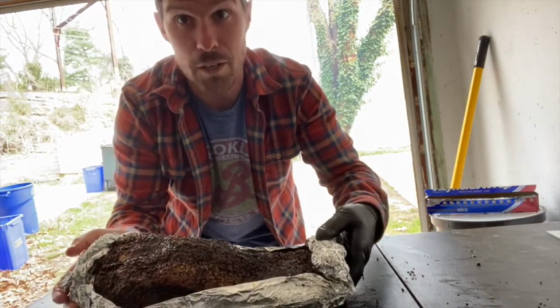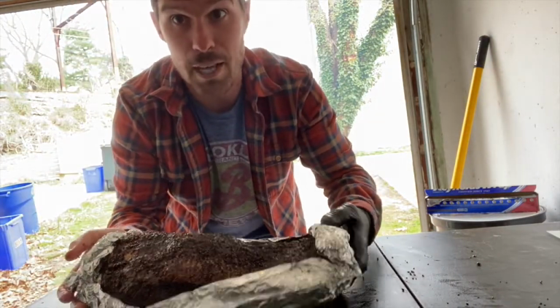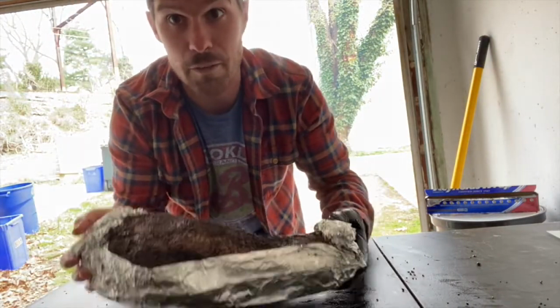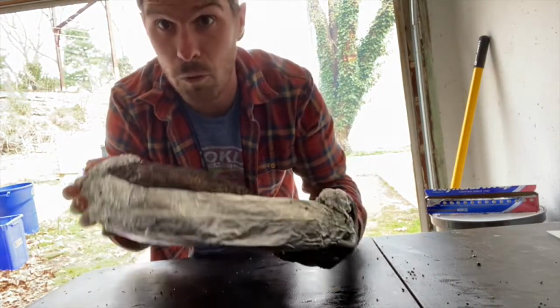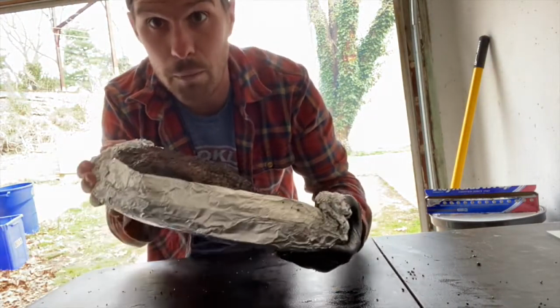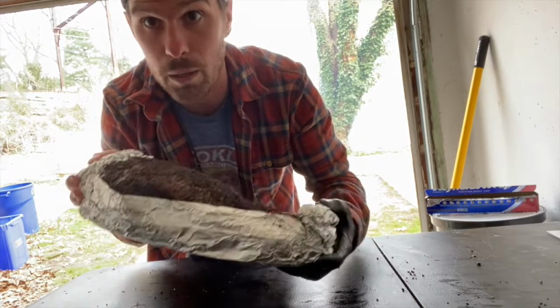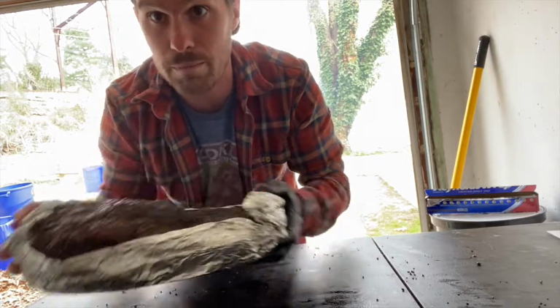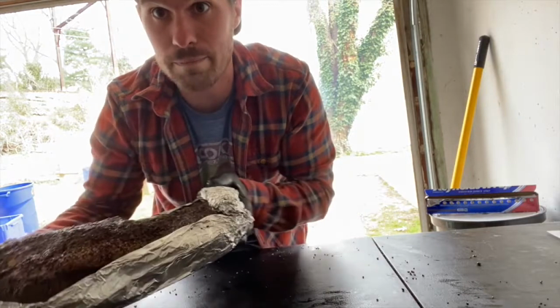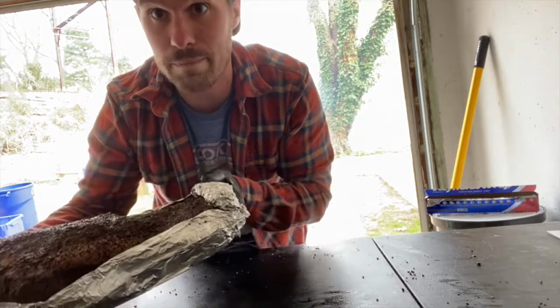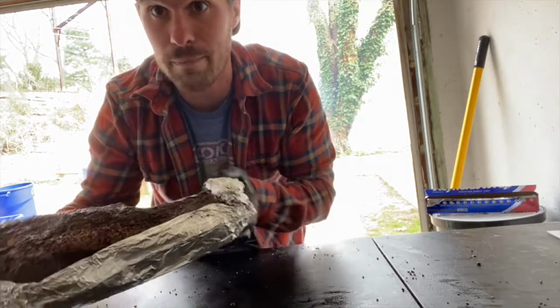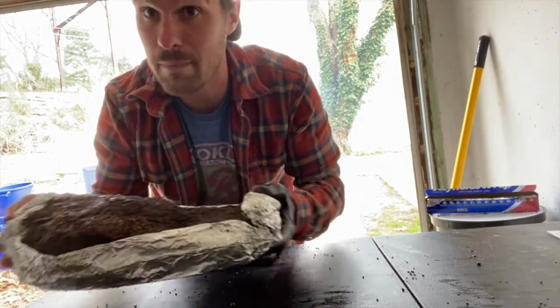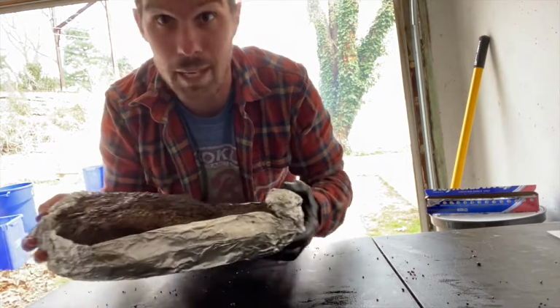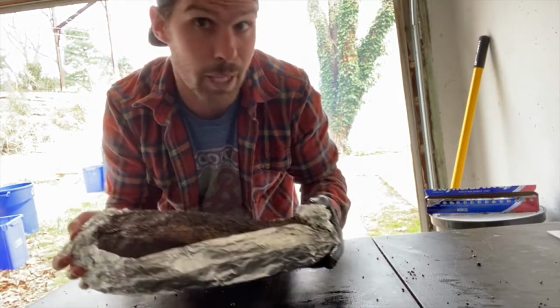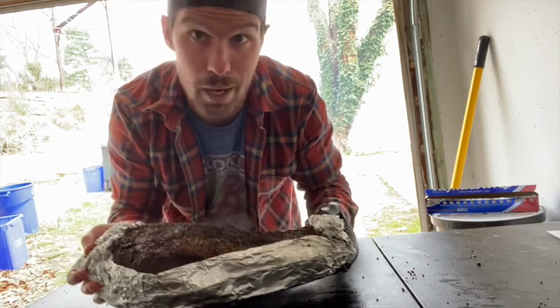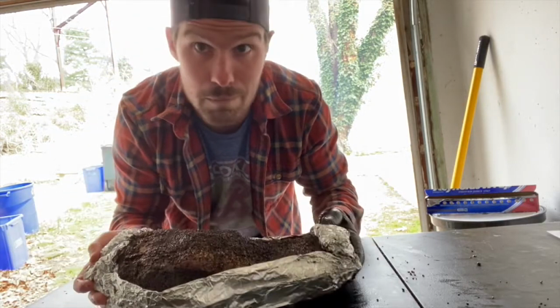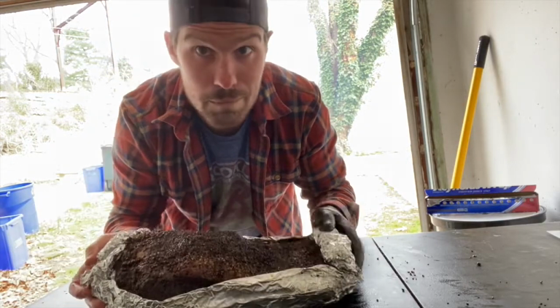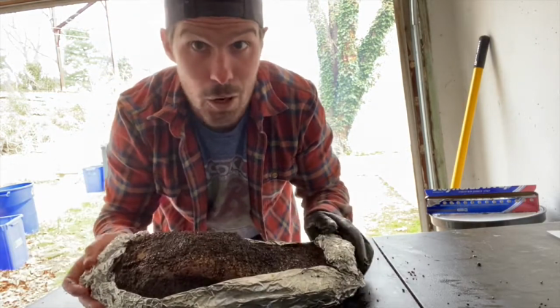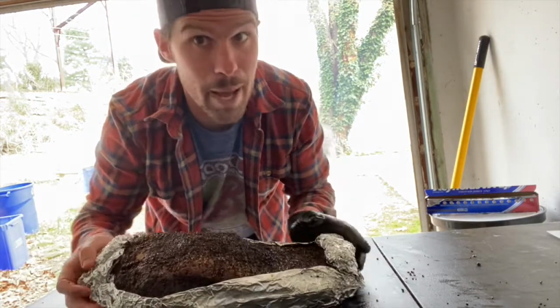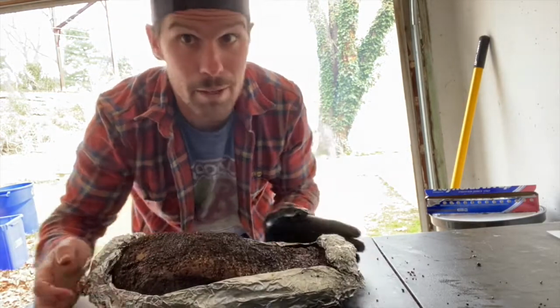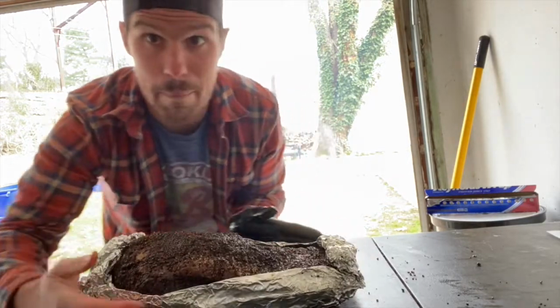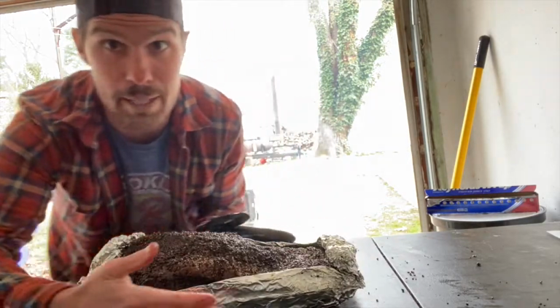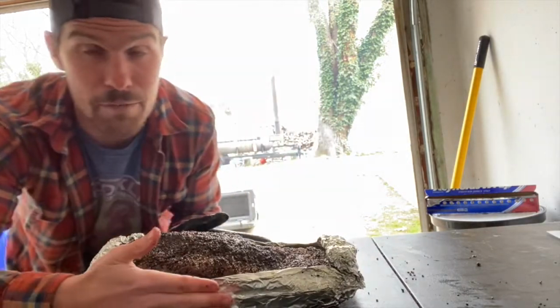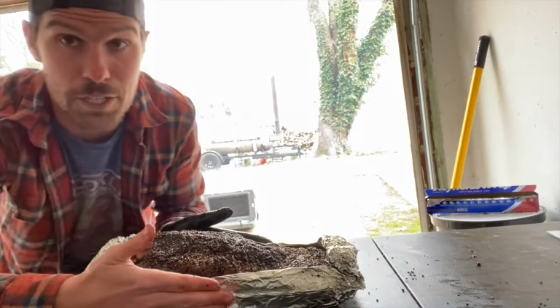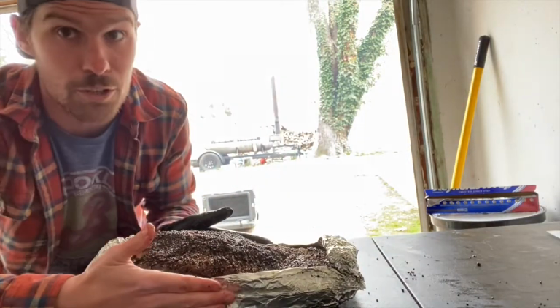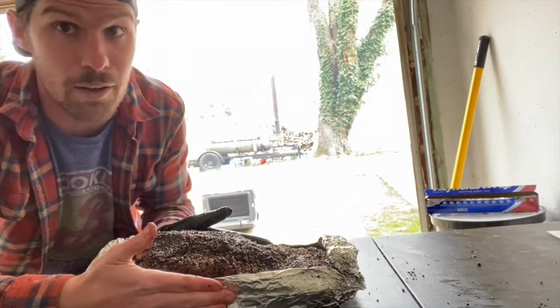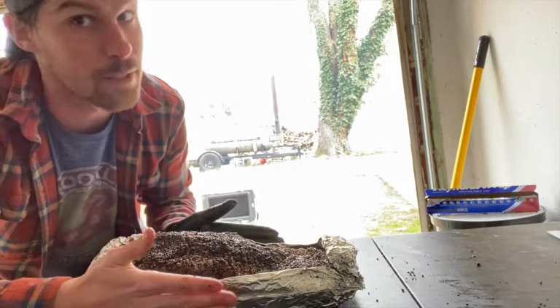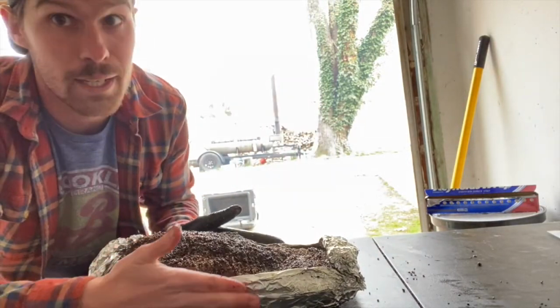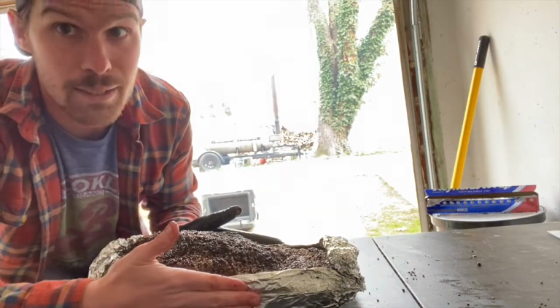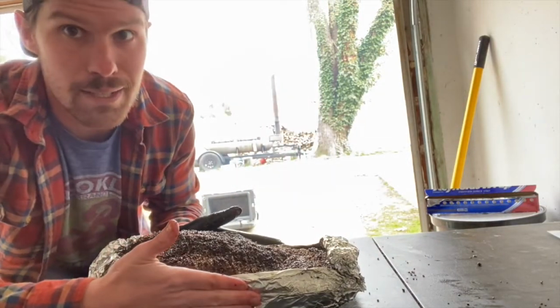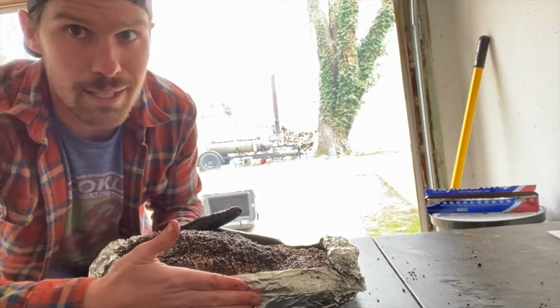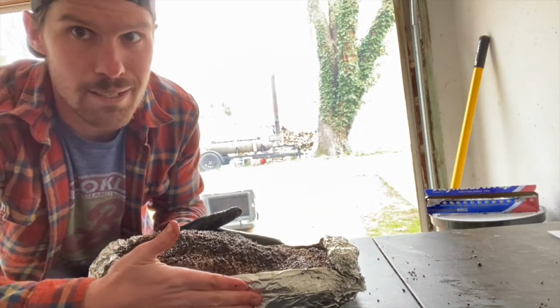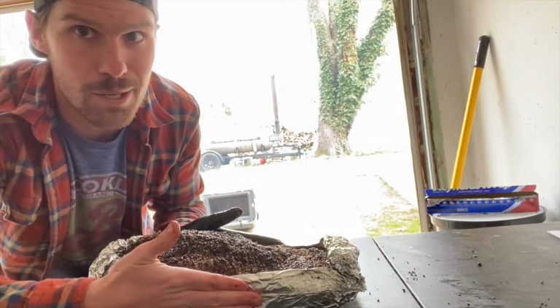First ever foil boat — there we go. Going back on the pit to finish her off. Let's see how this goes.